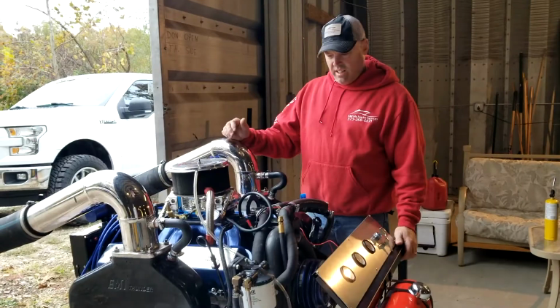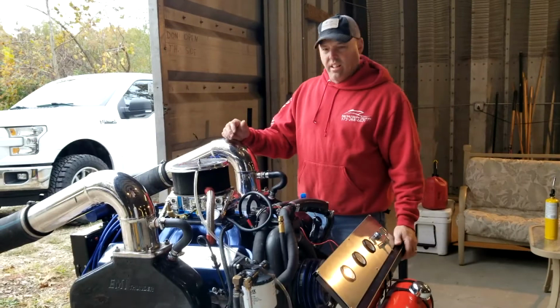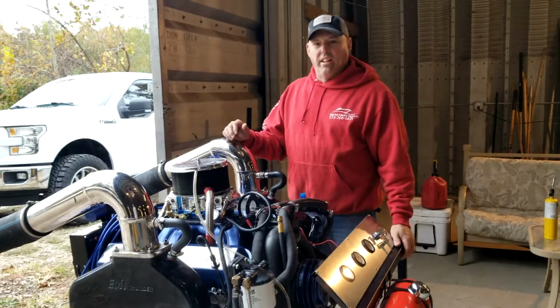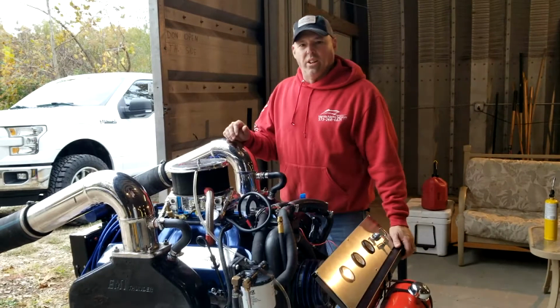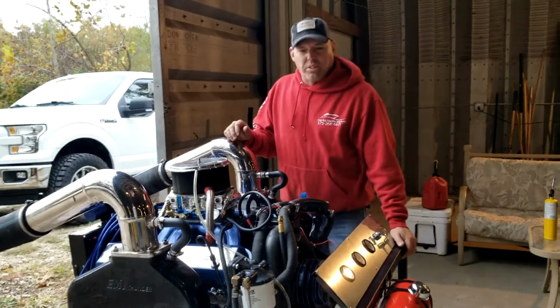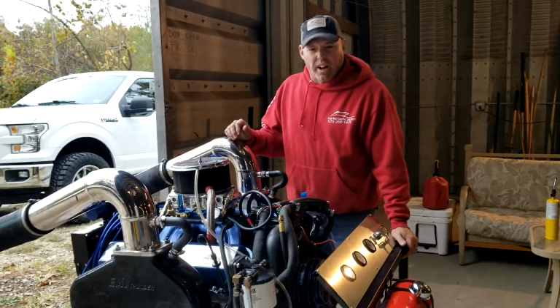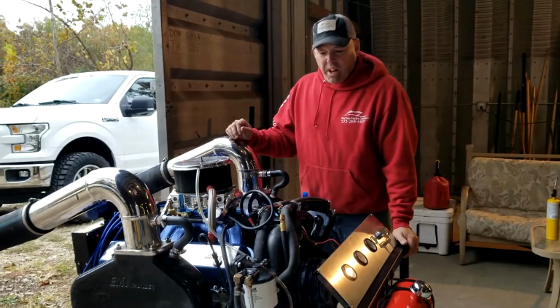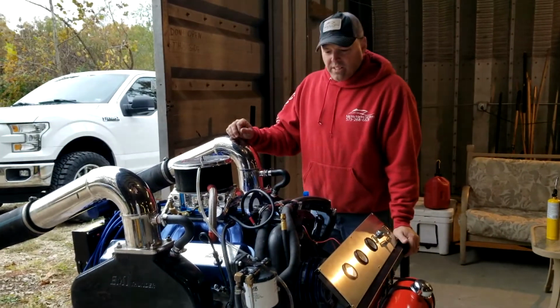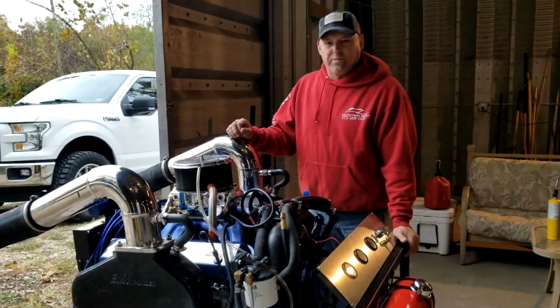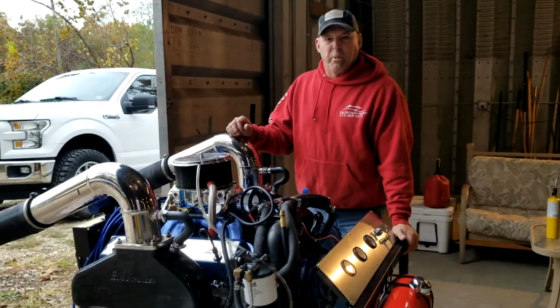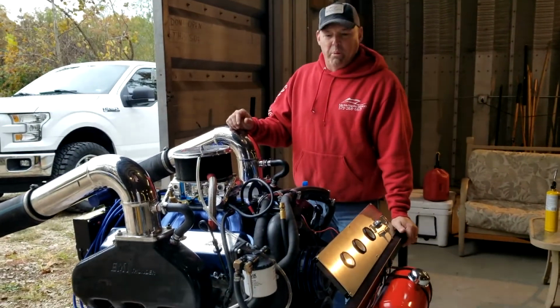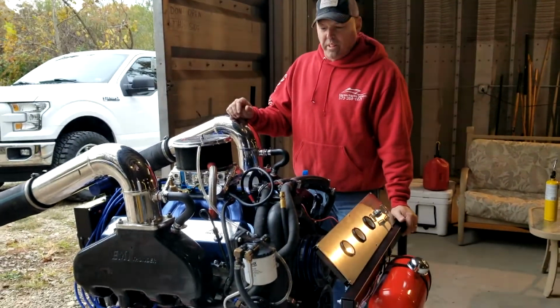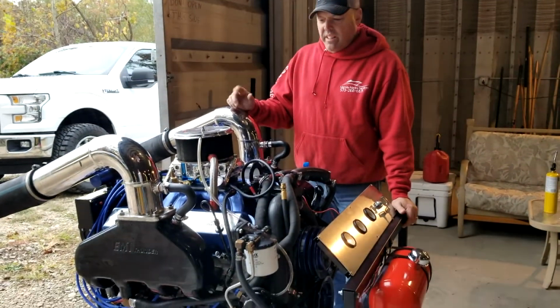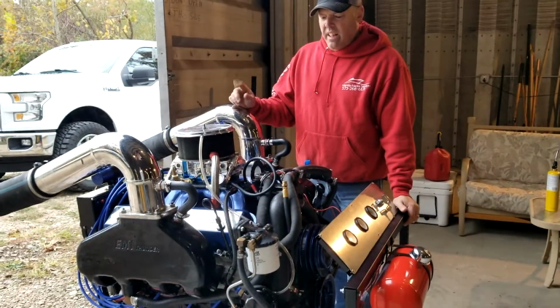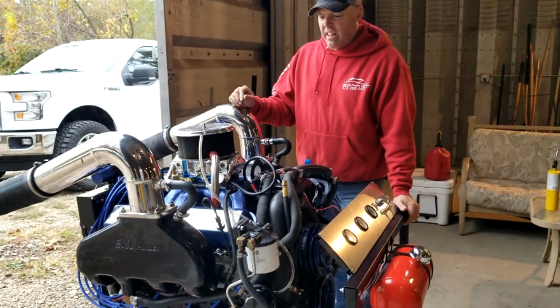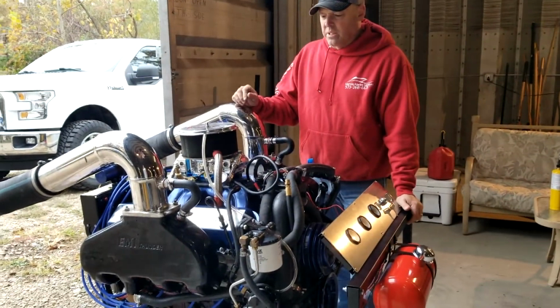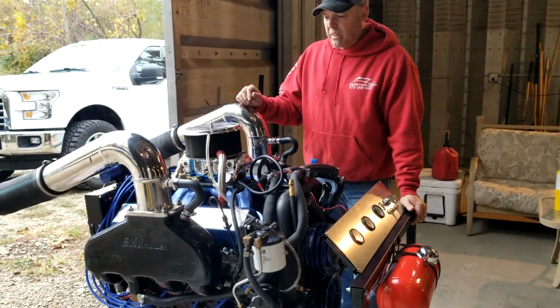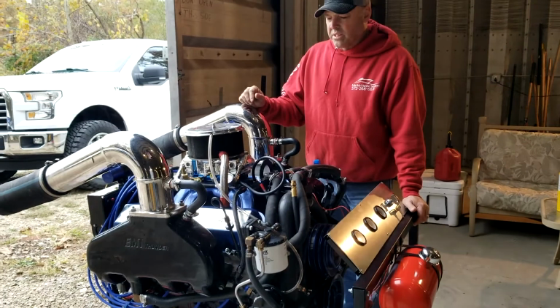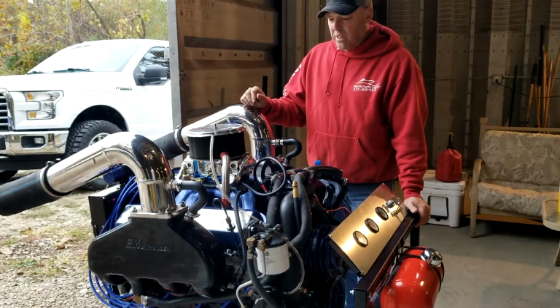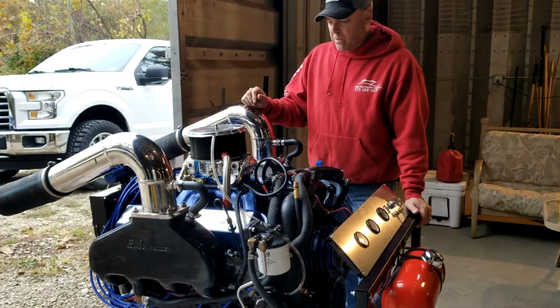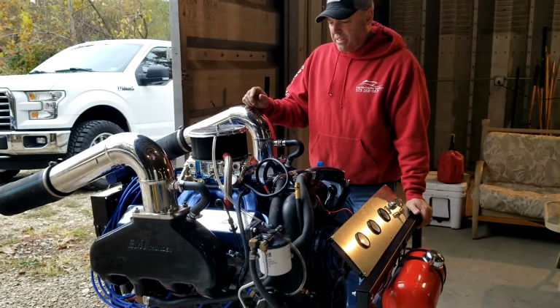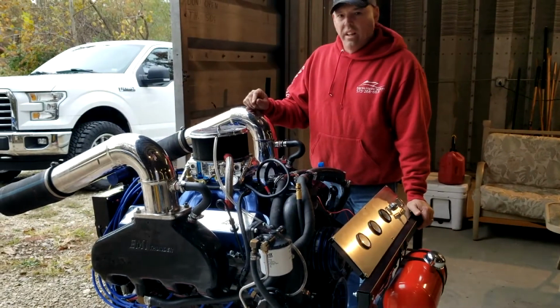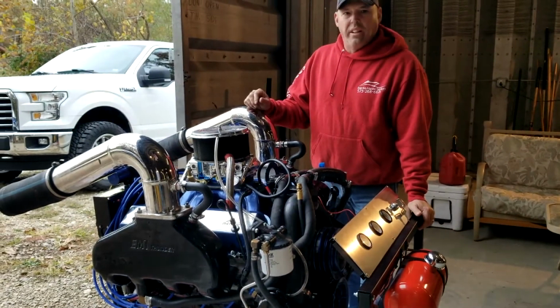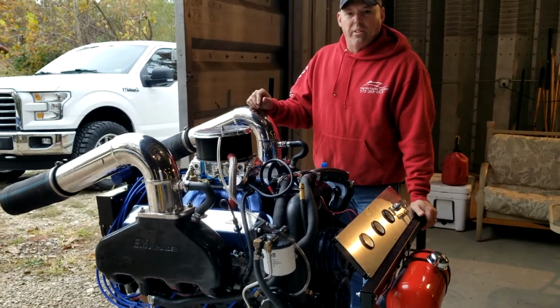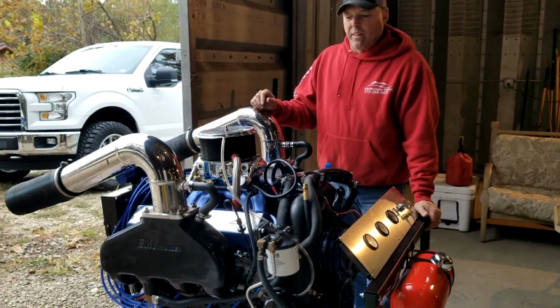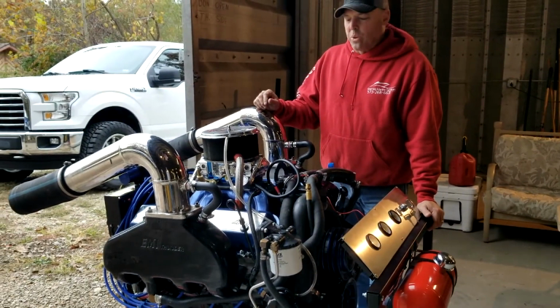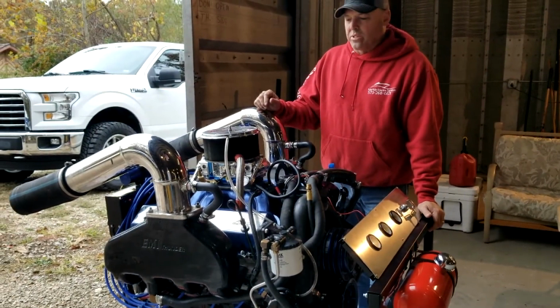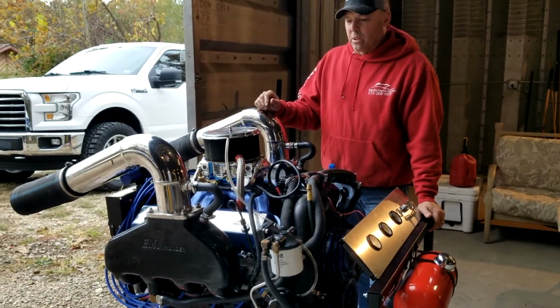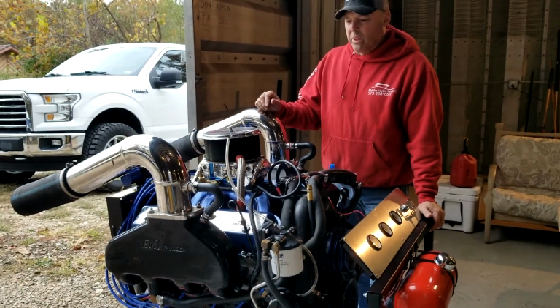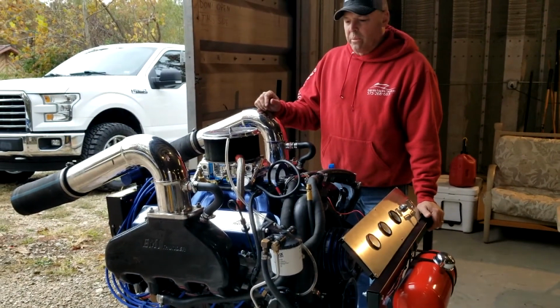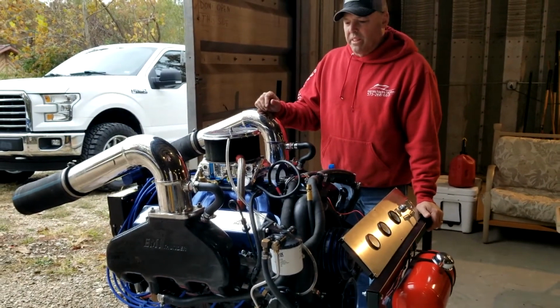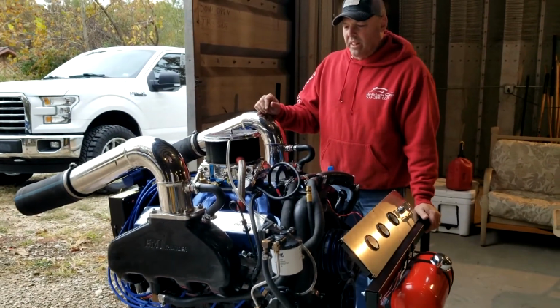Hello, it's the Drive Doctor from Midmo Marine. Just wanted to show everyone another 540 stroker build that we did here.